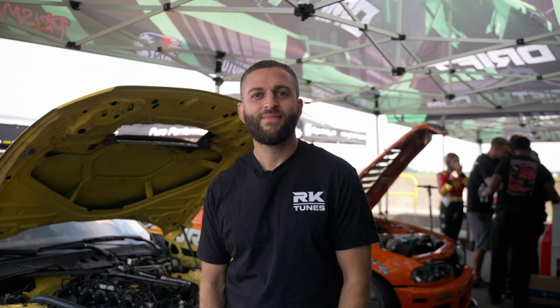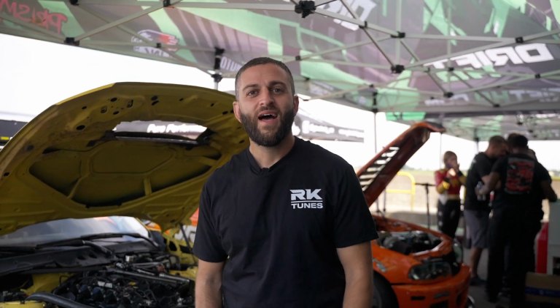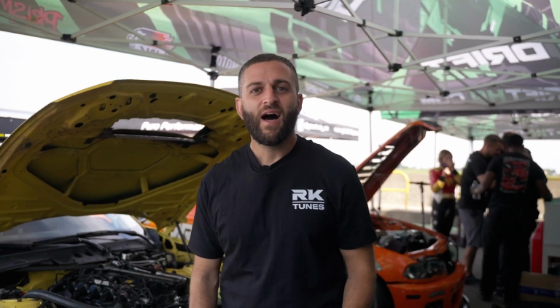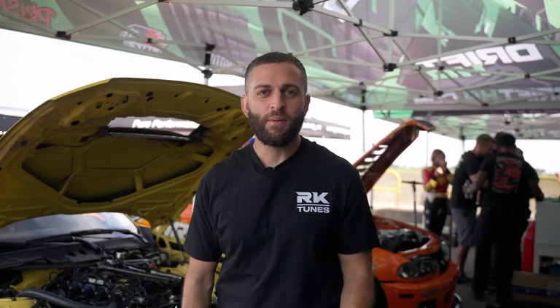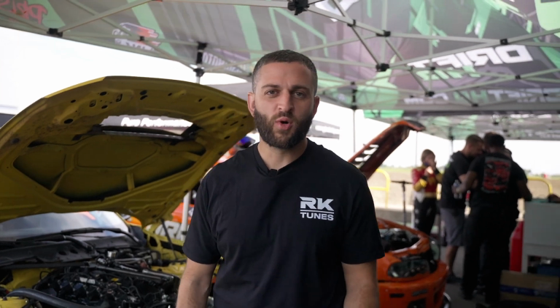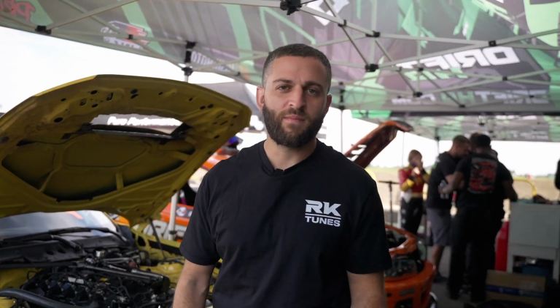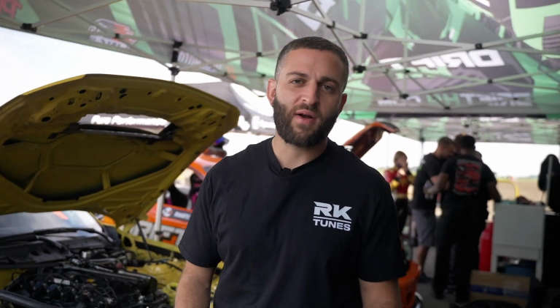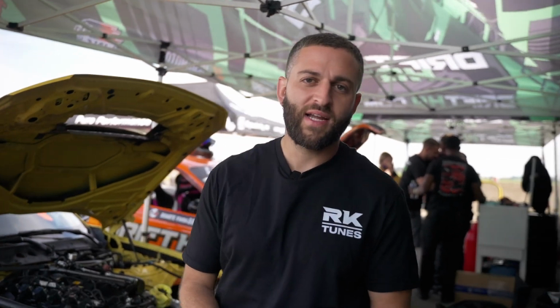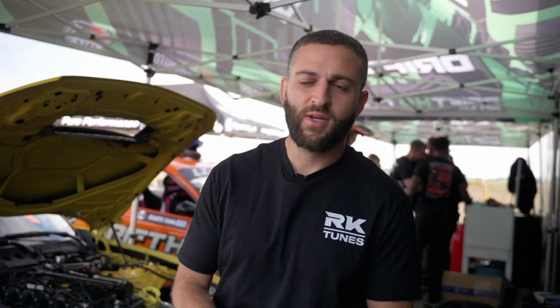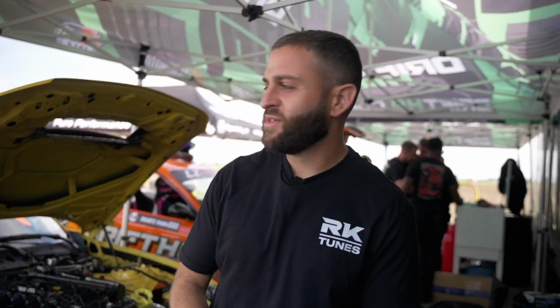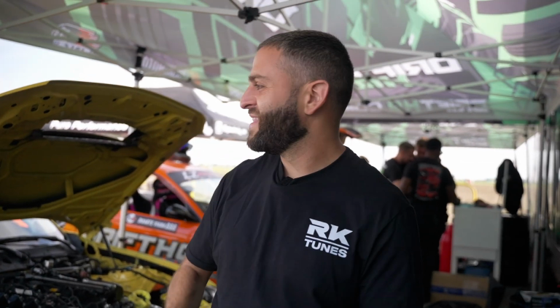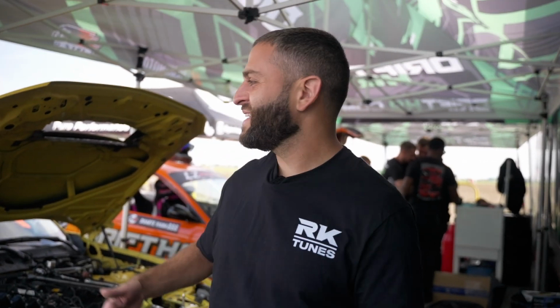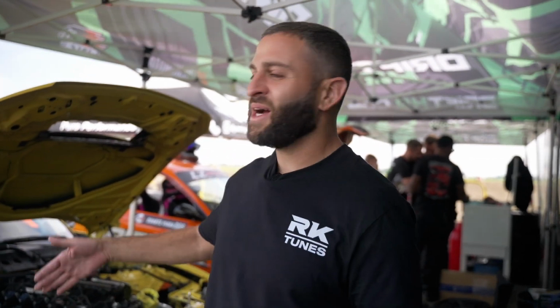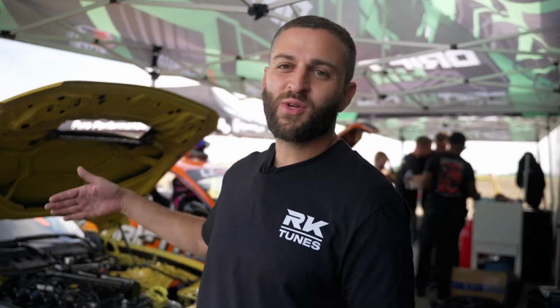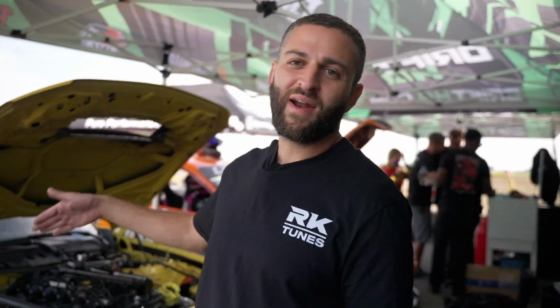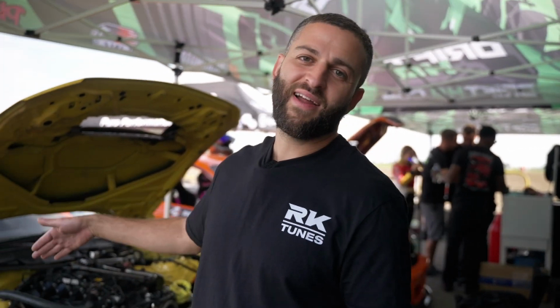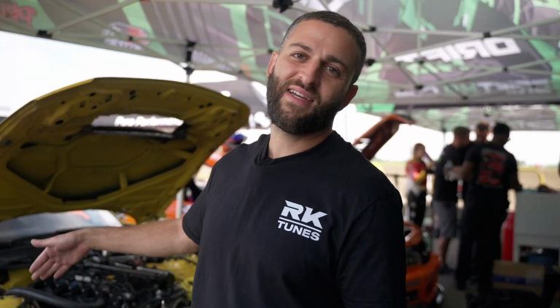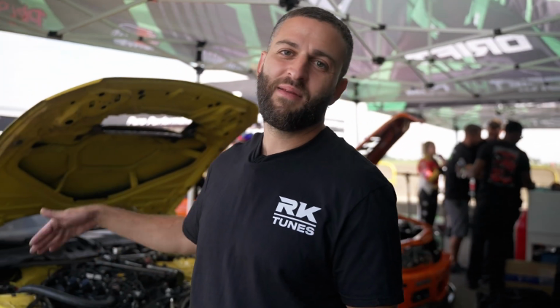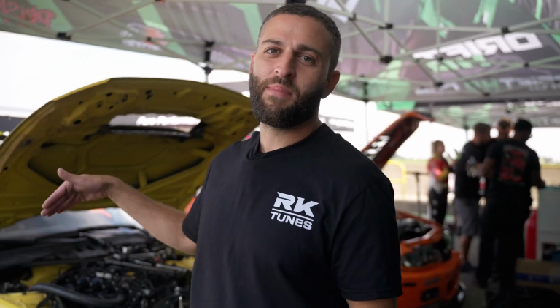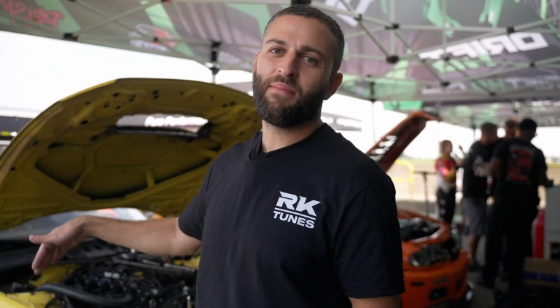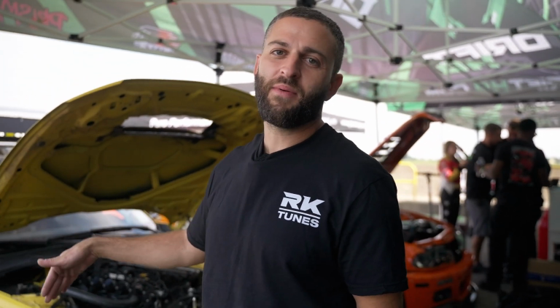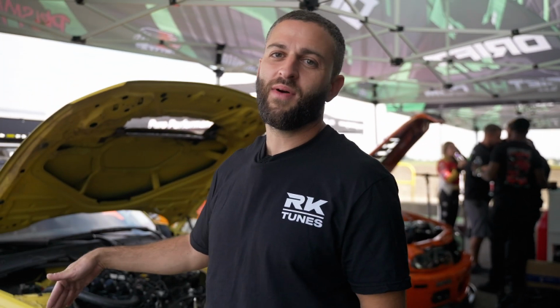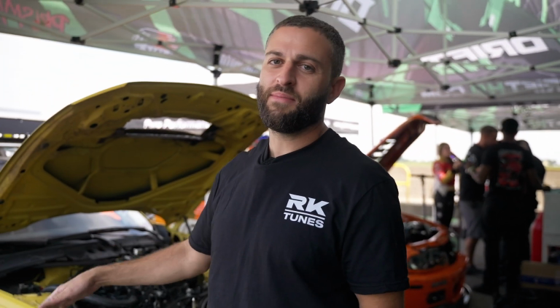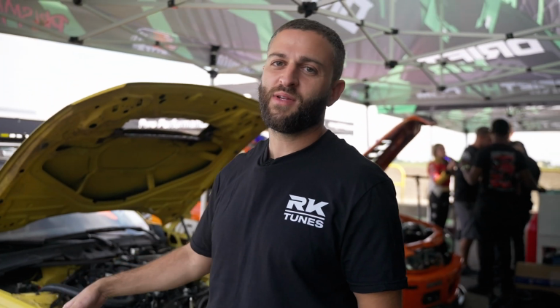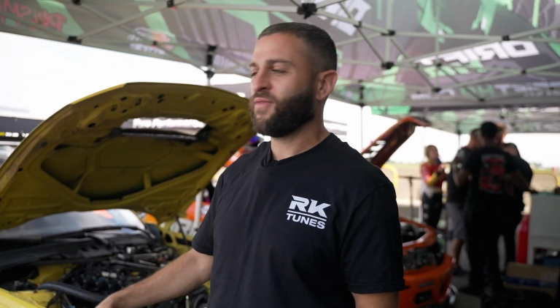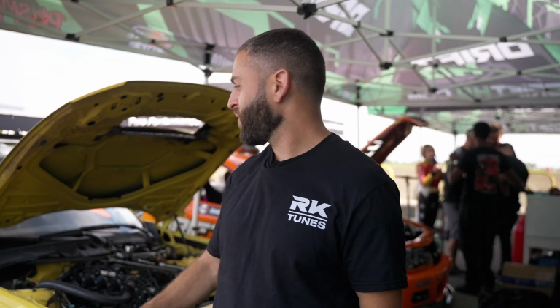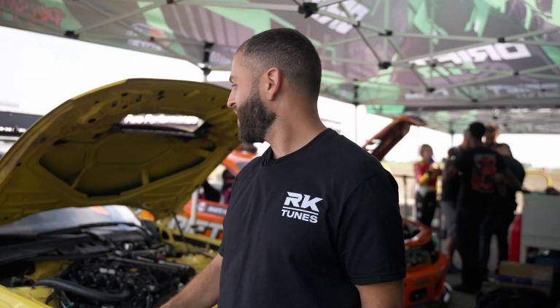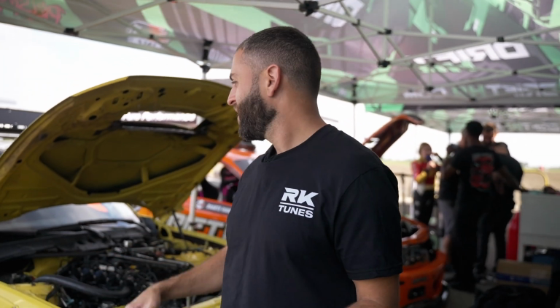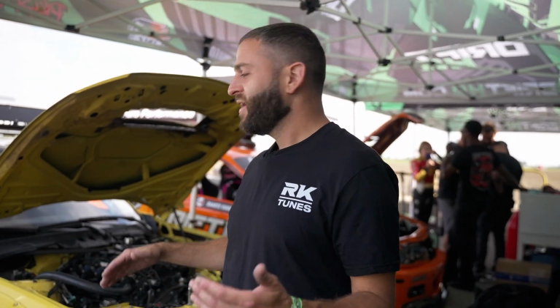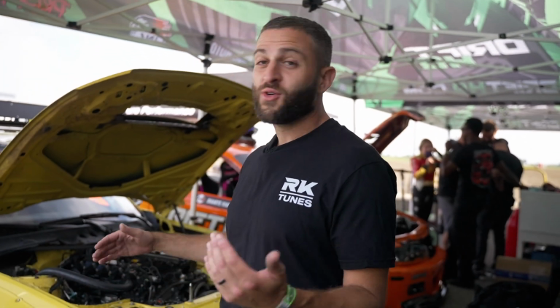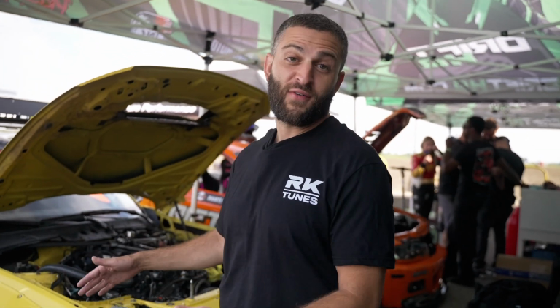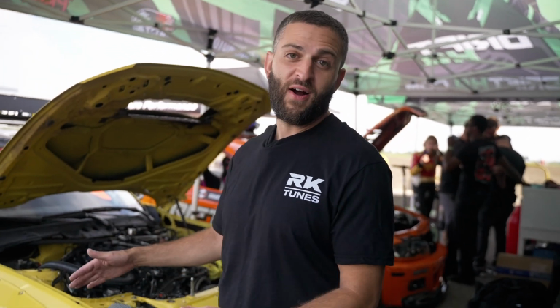I'm Jordan from RKTunes. This is my 2019 BMW M240 drift car.